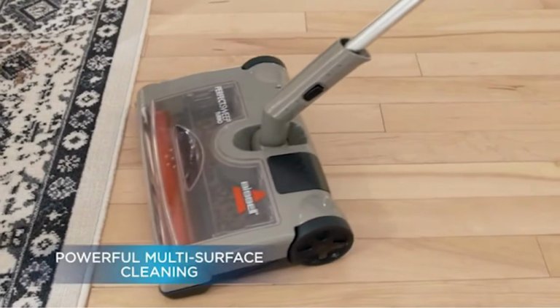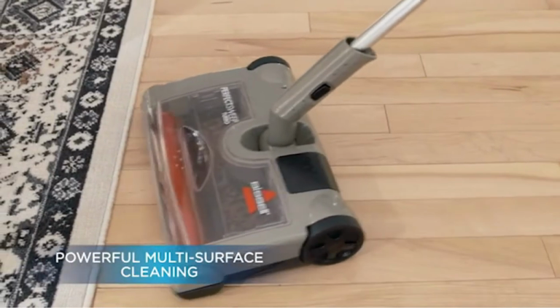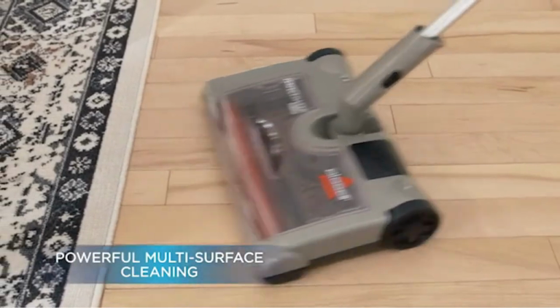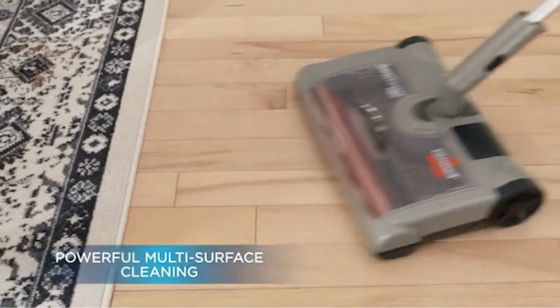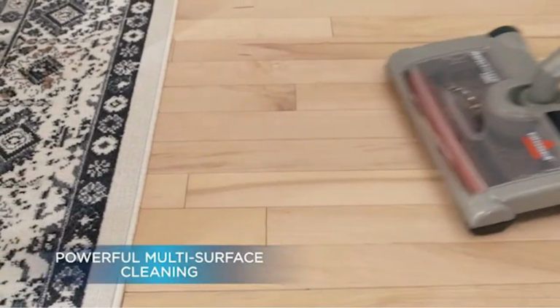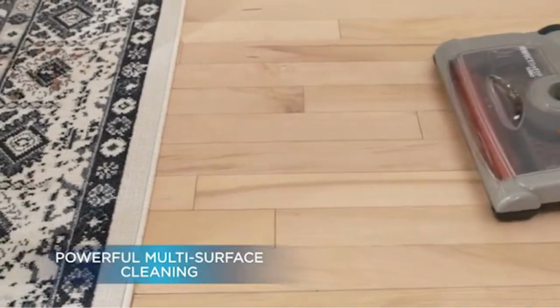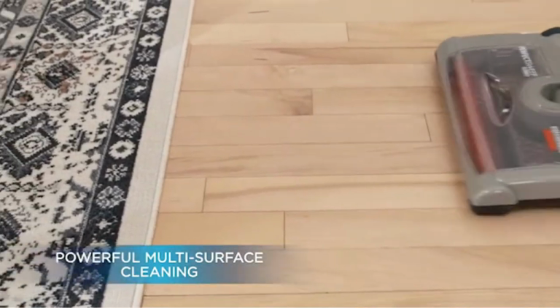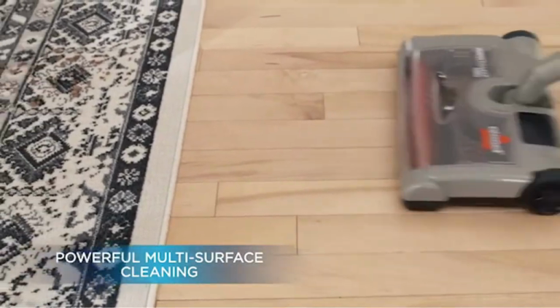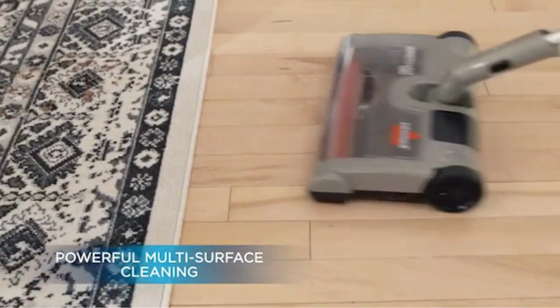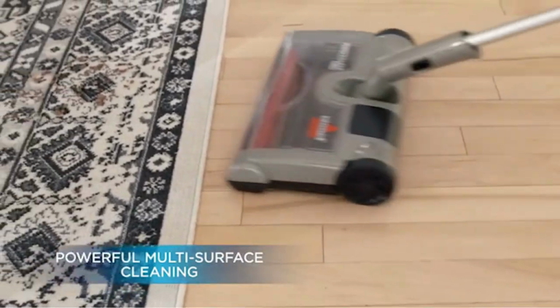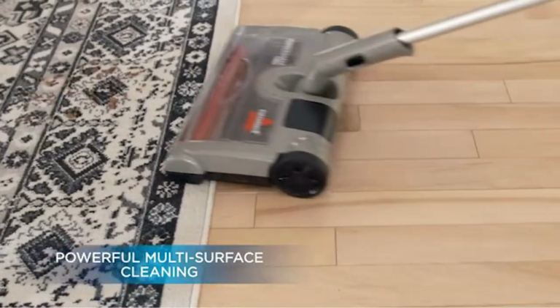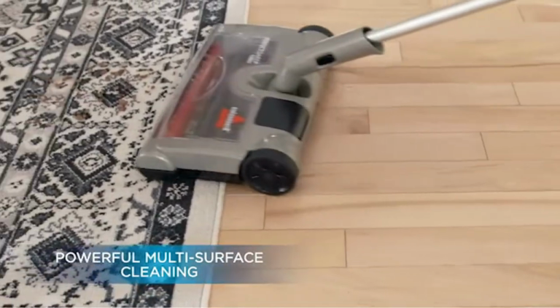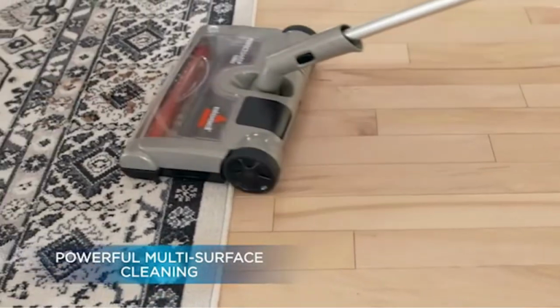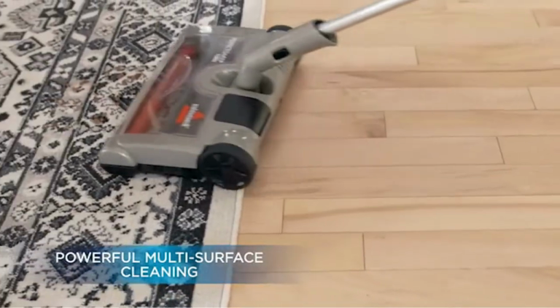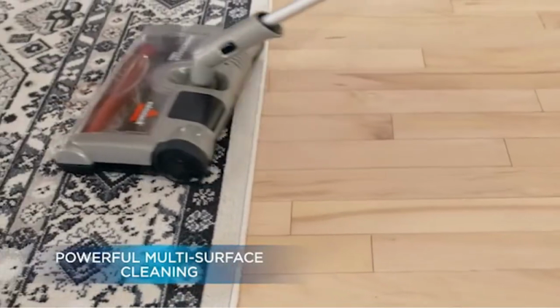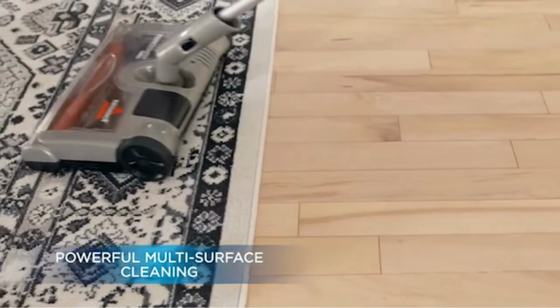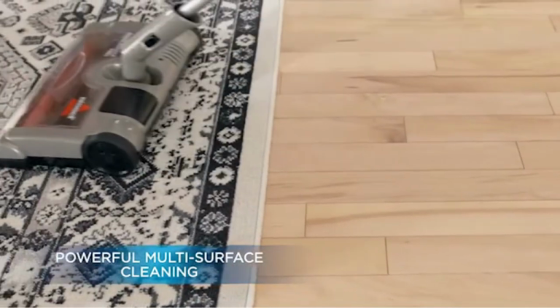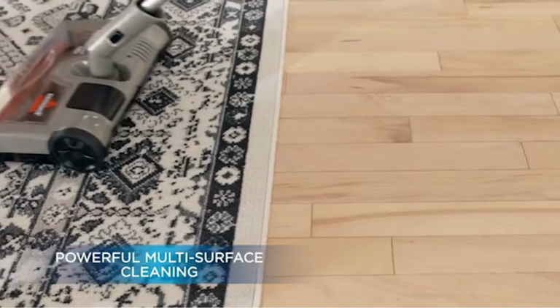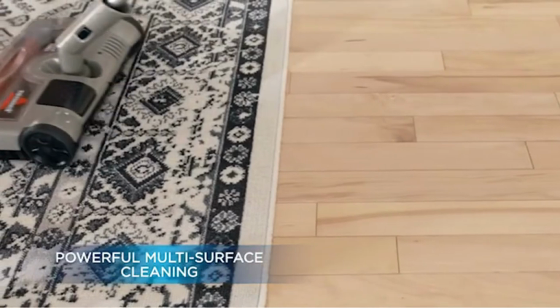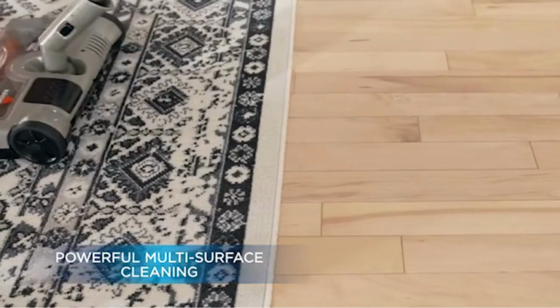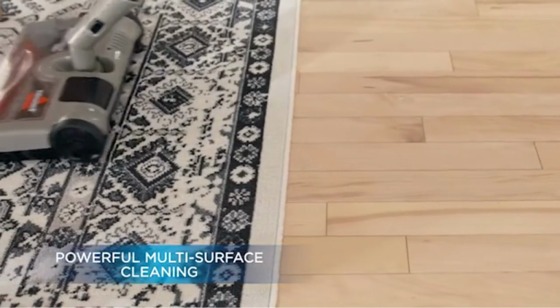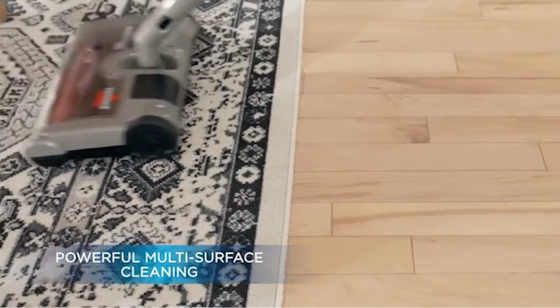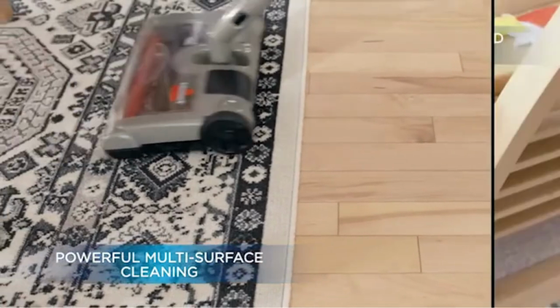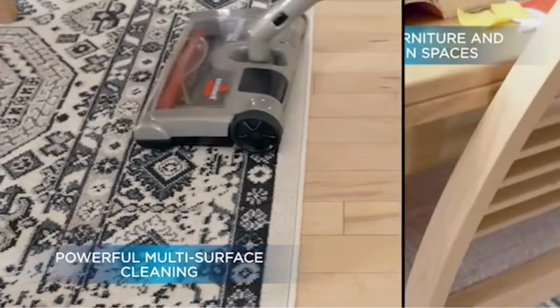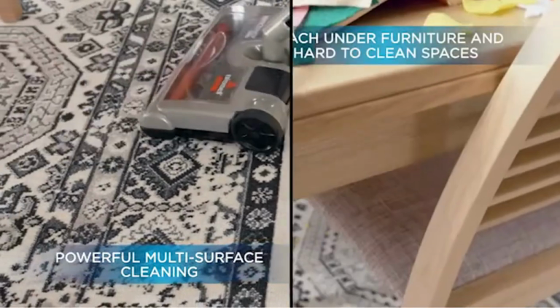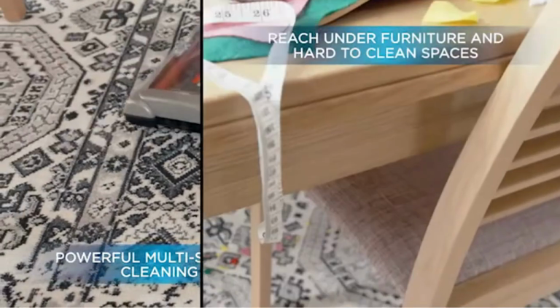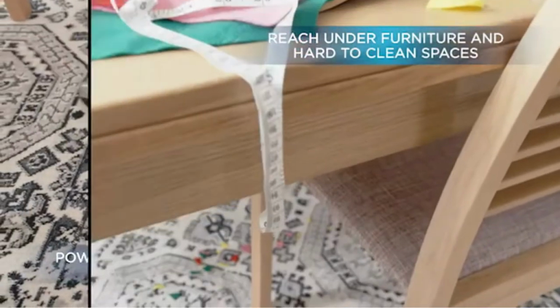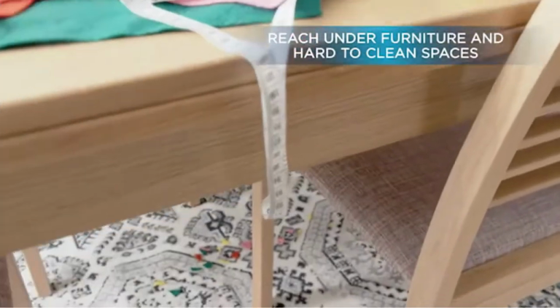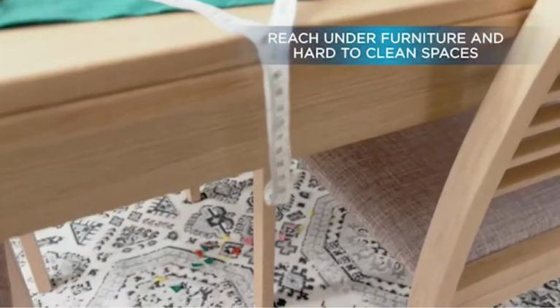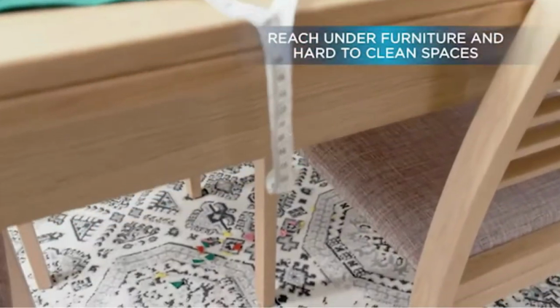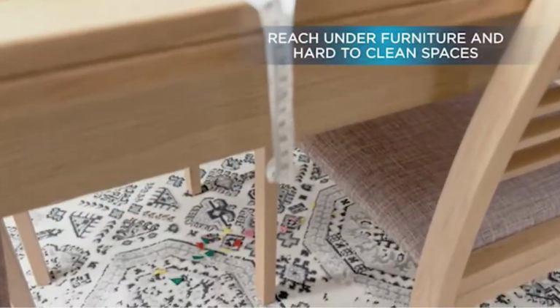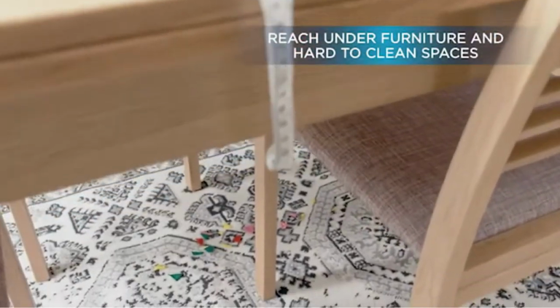The battery lasts for 60 minutes of electric cleaning. Charging time: 12 hours. Lightweight and versatile.